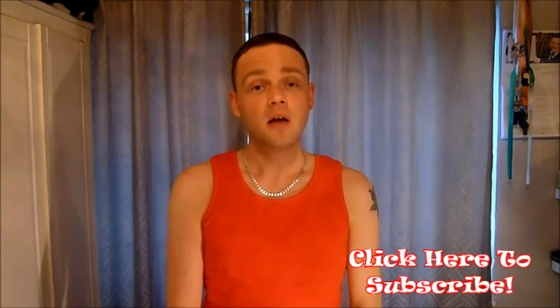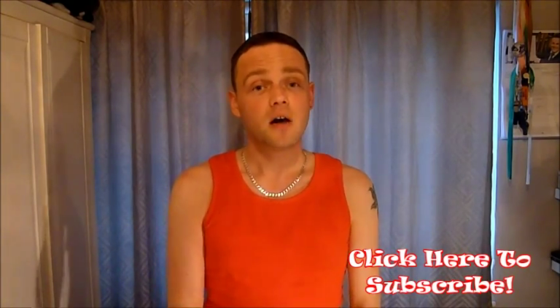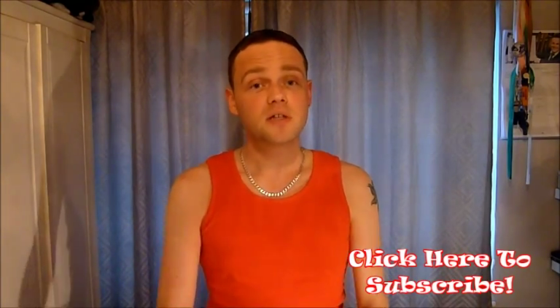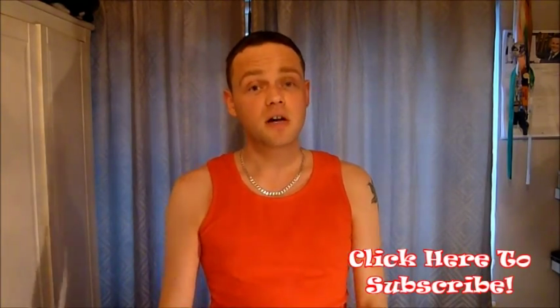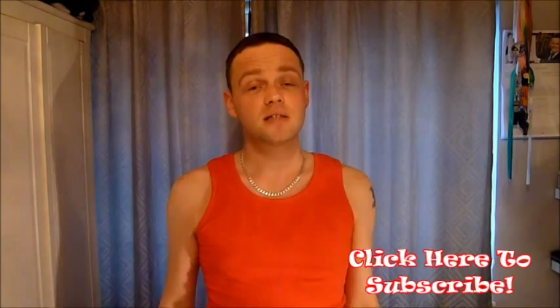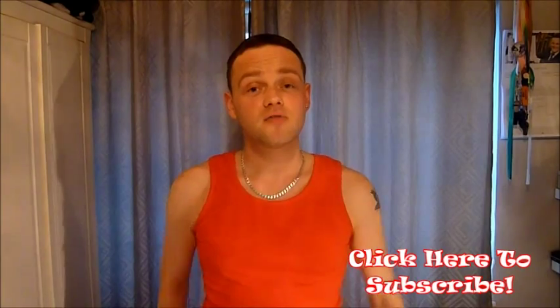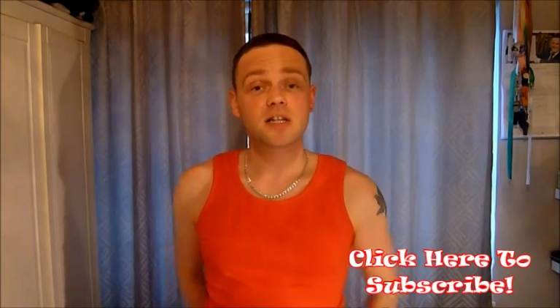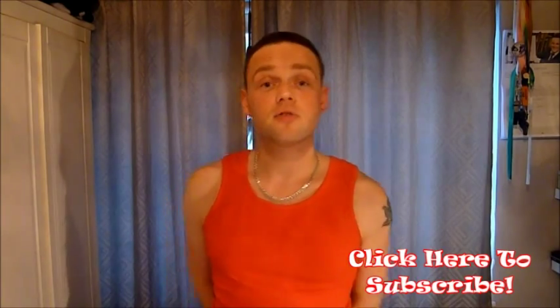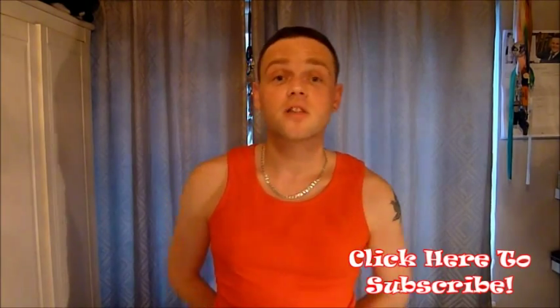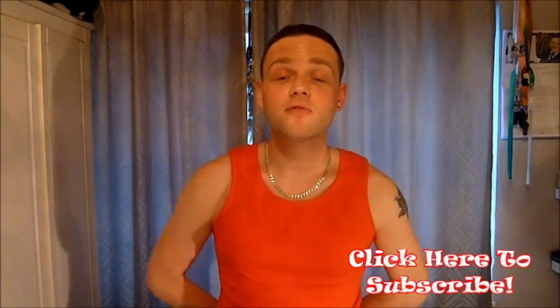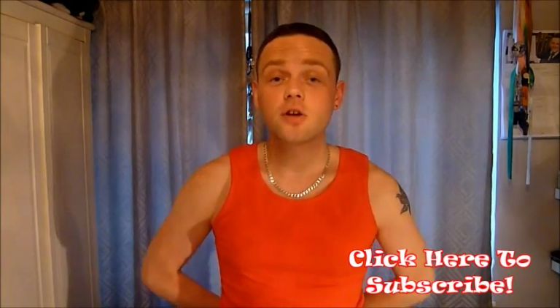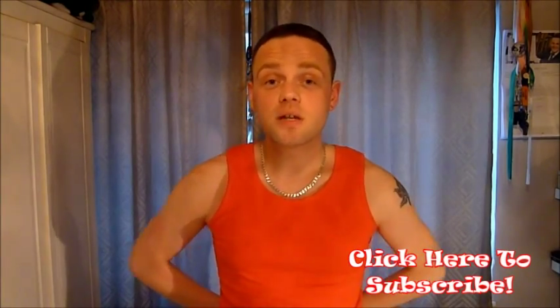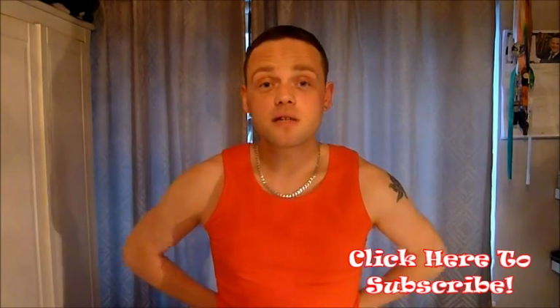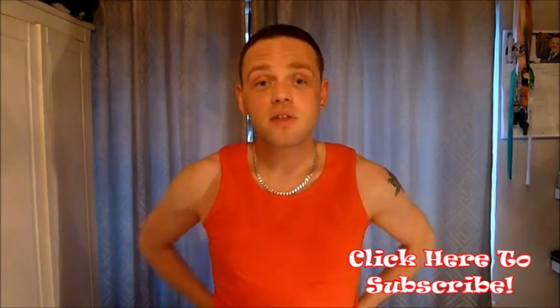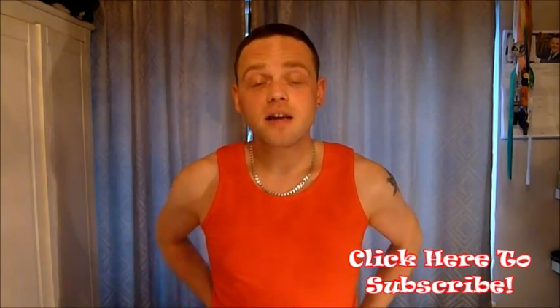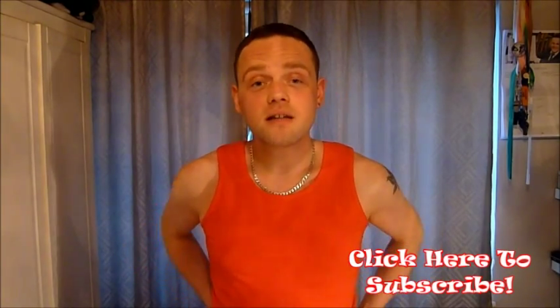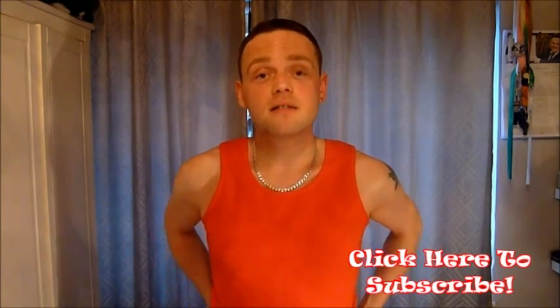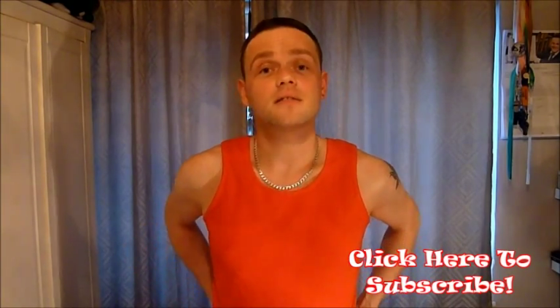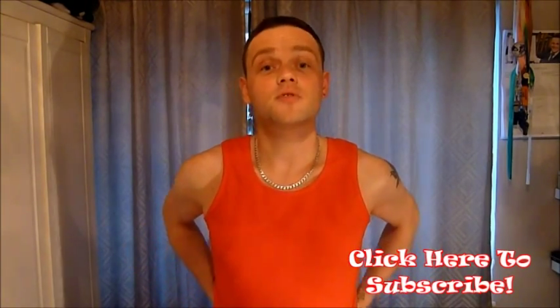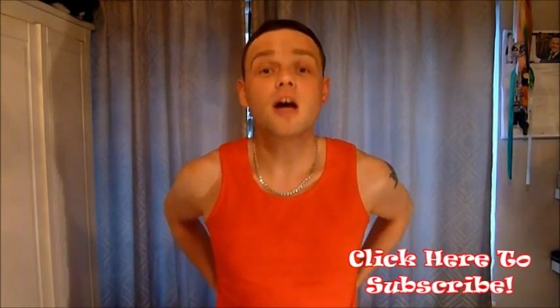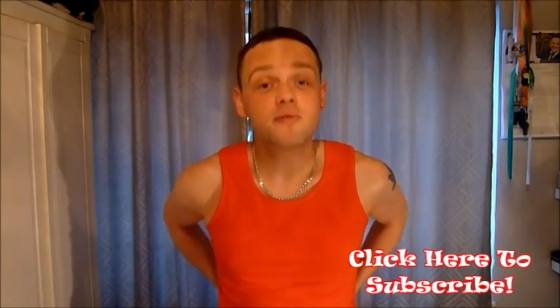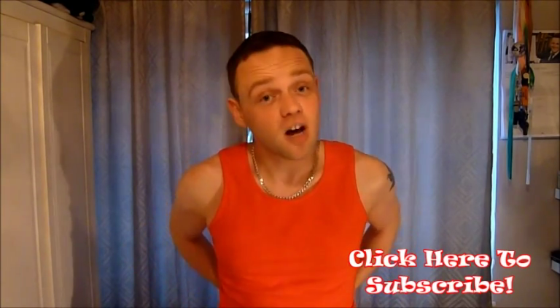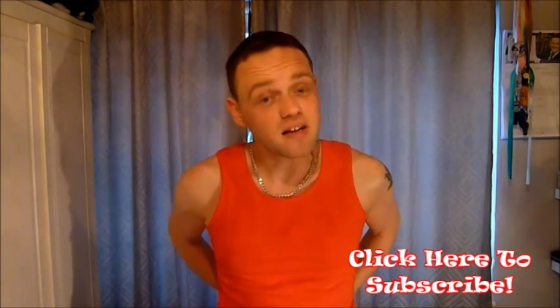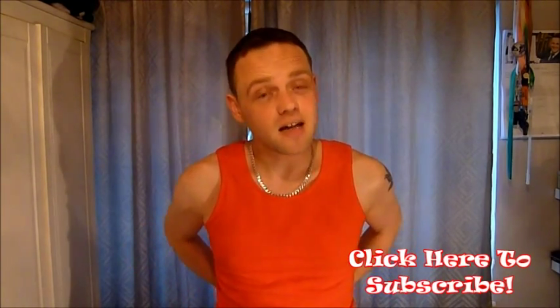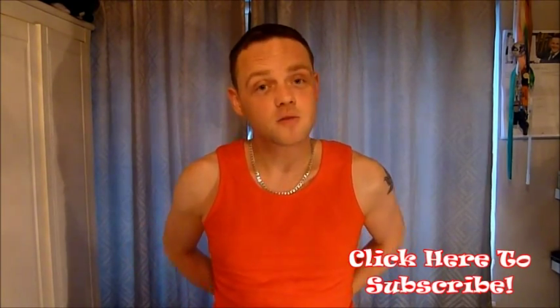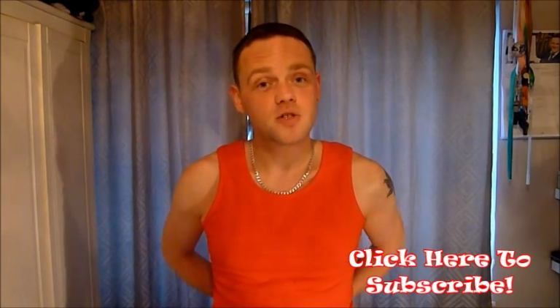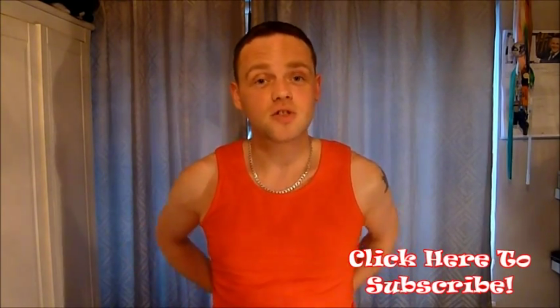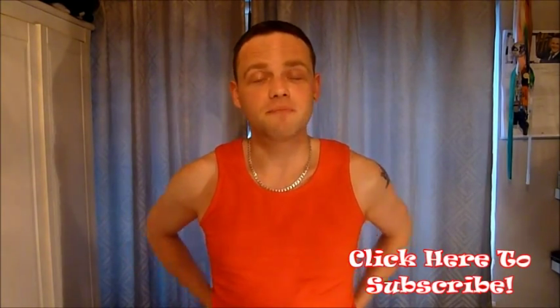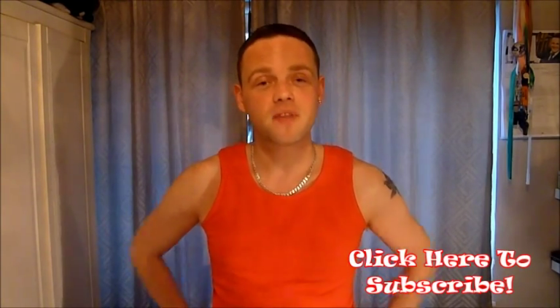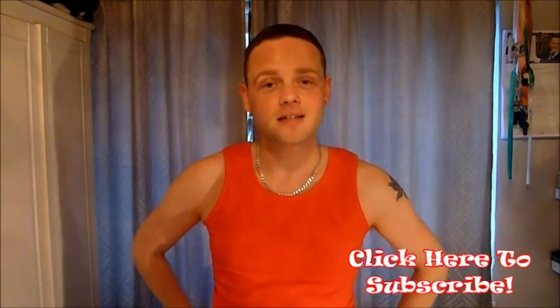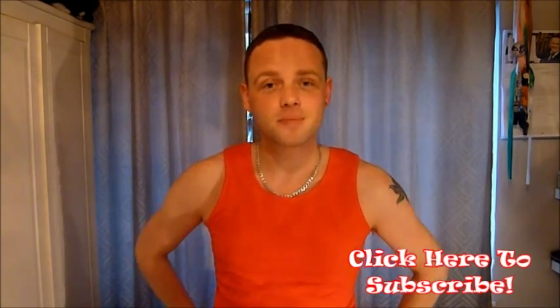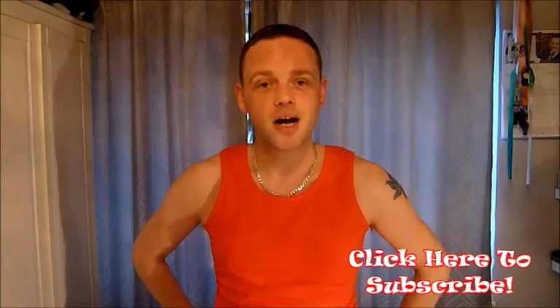I'll see you guys next Friday for another review. Subscribe if you like, and I'll speak to you soon. Thanks, bye-bye.